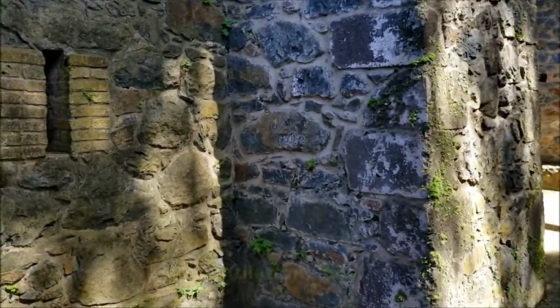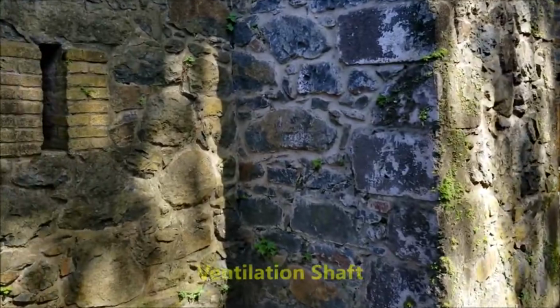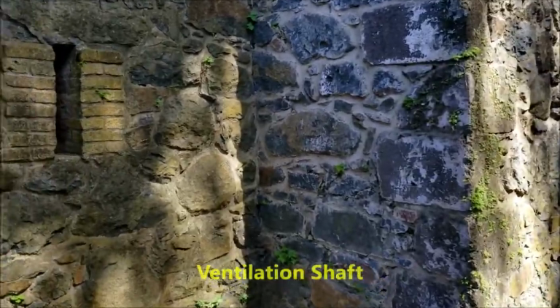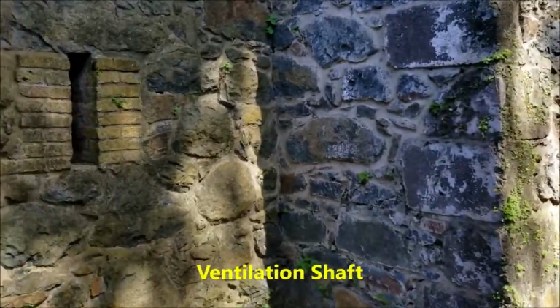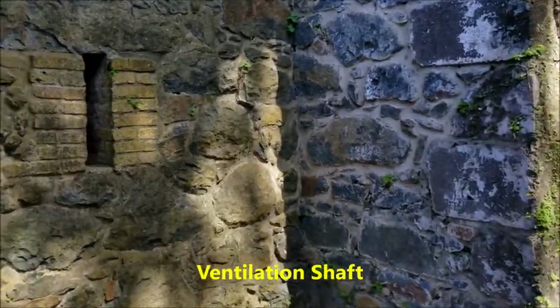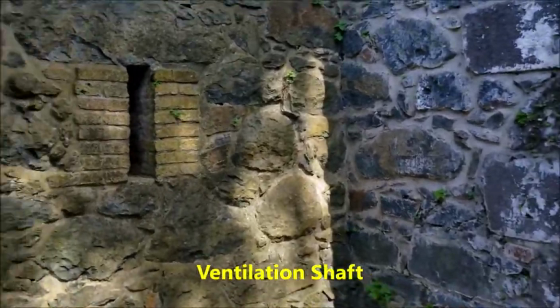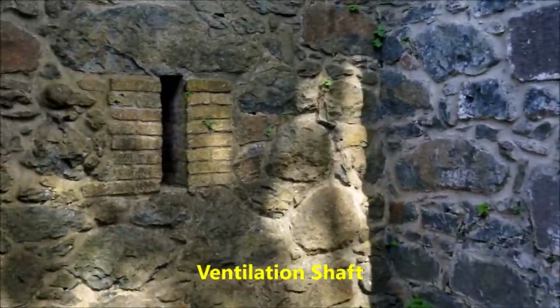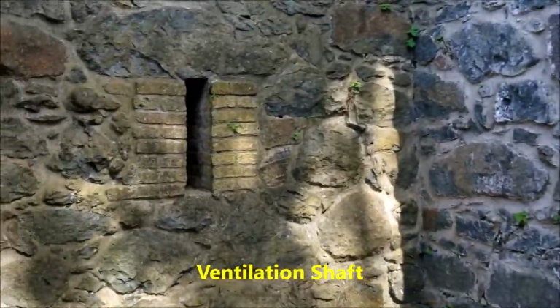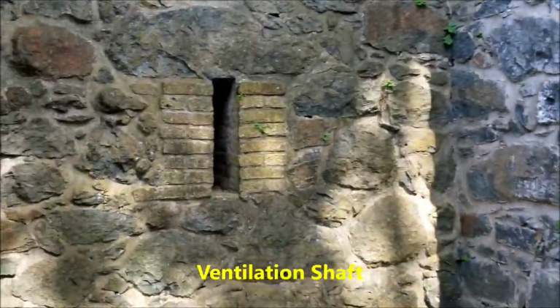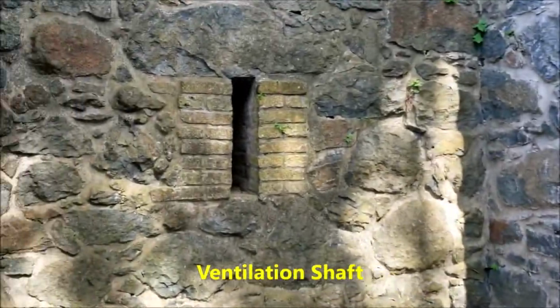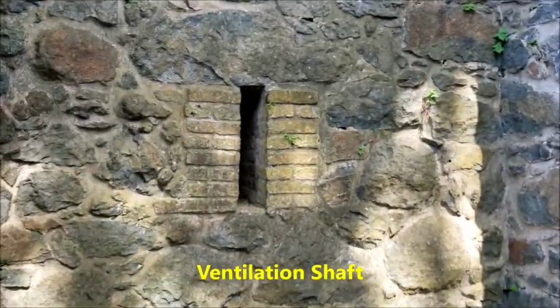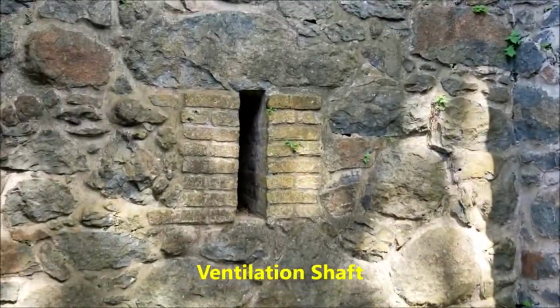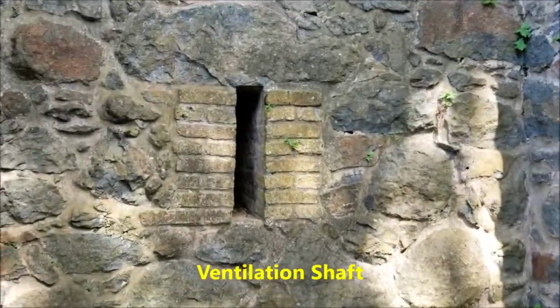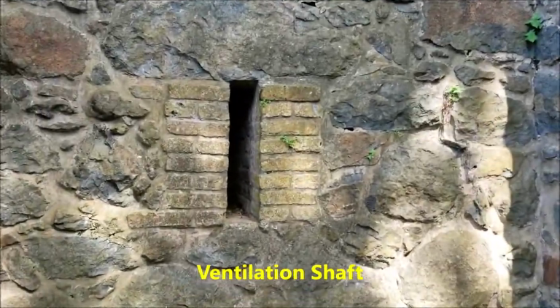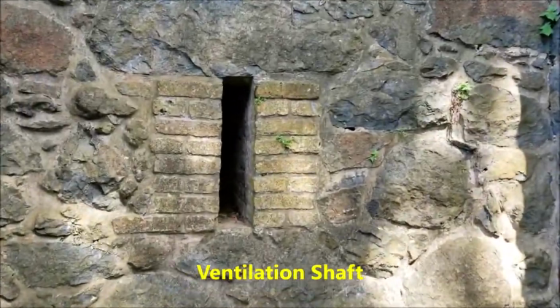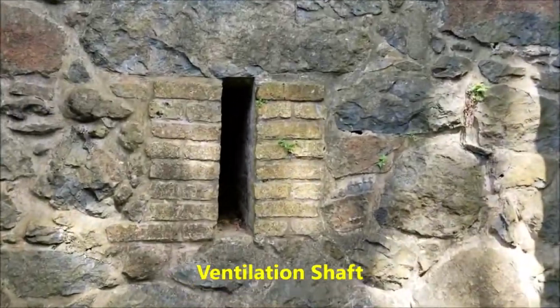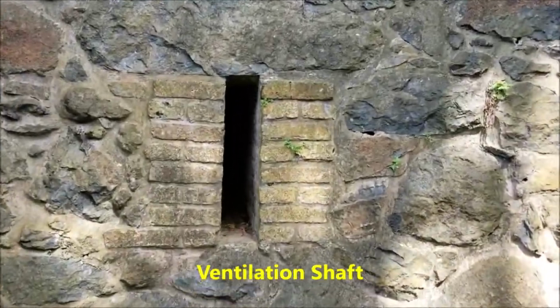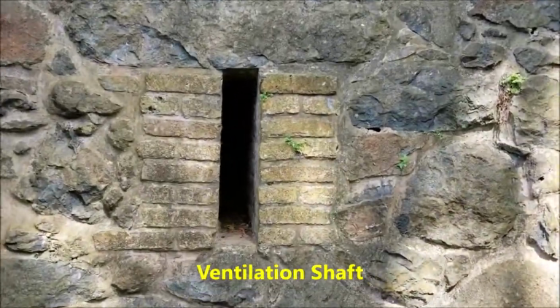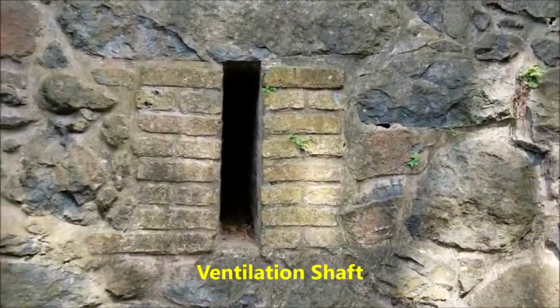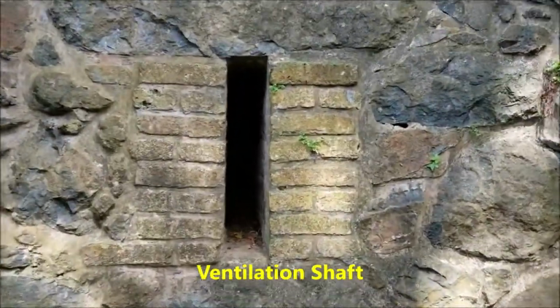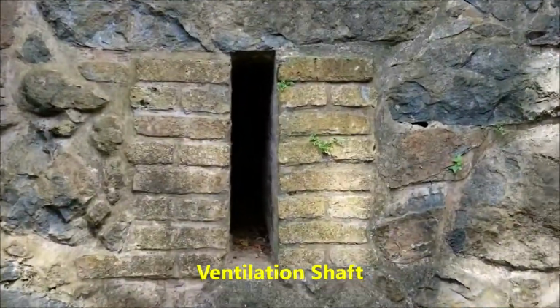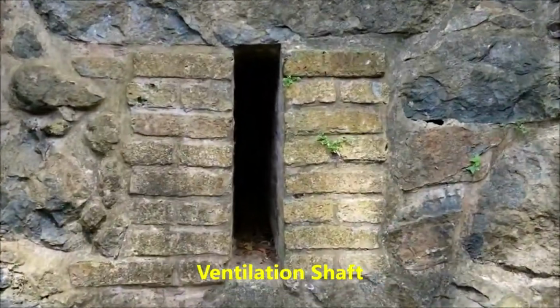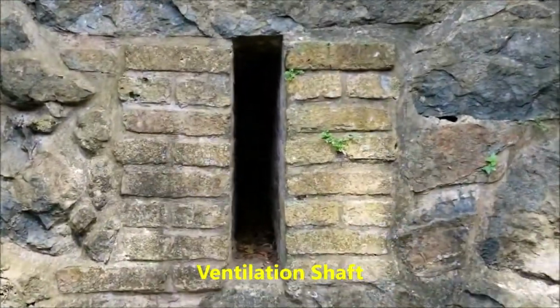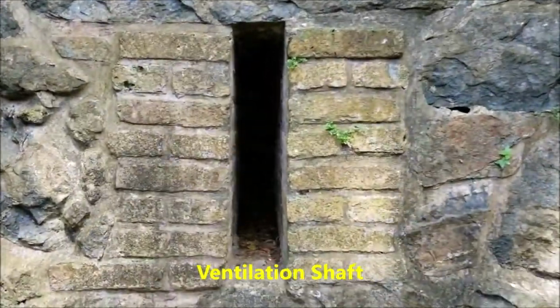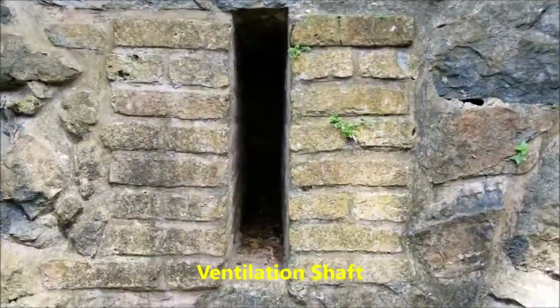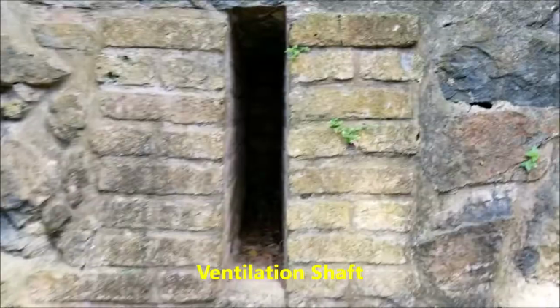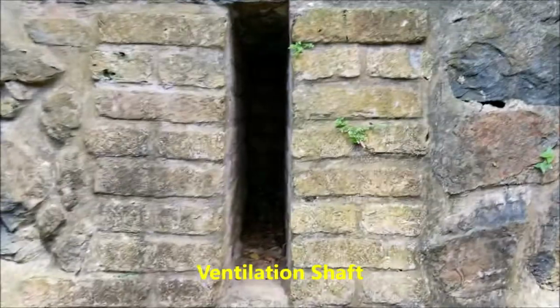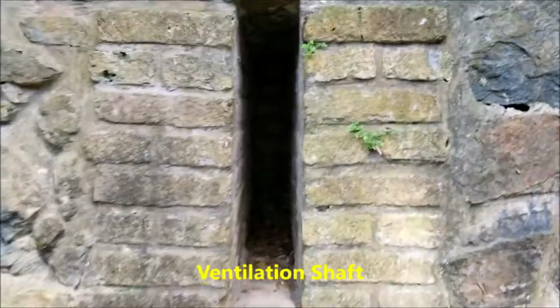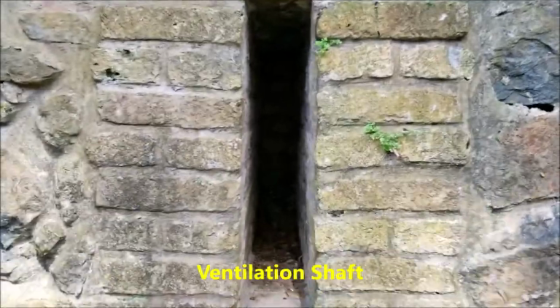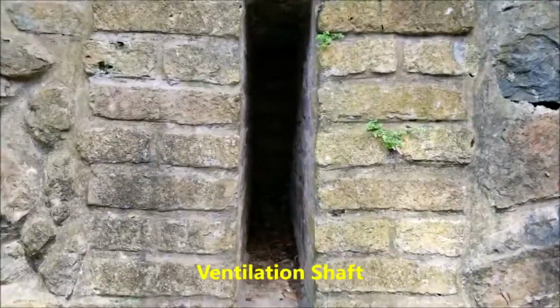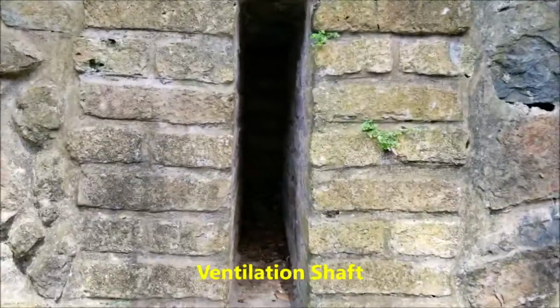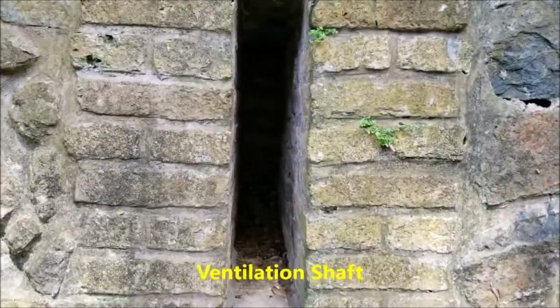Here we can see some small ventilation shafts. This is the ventilation shaft, which of course has been closed over by now.